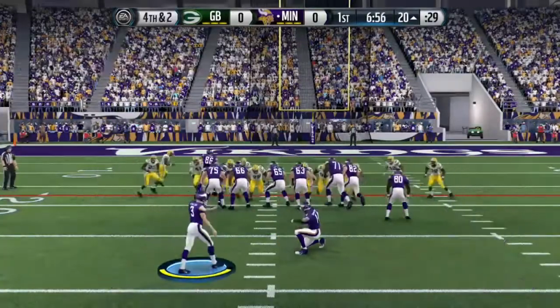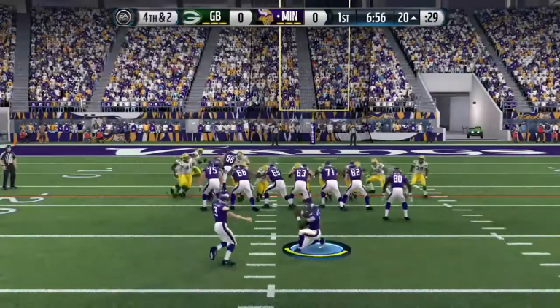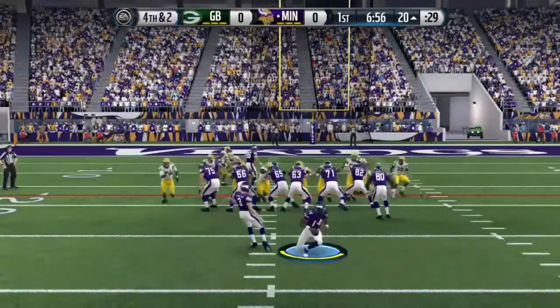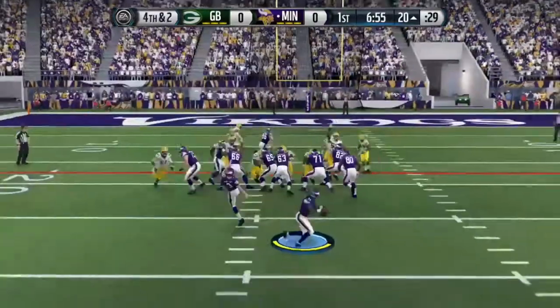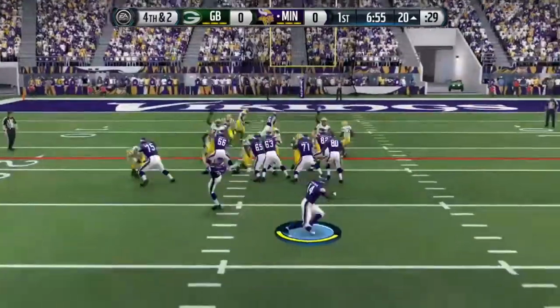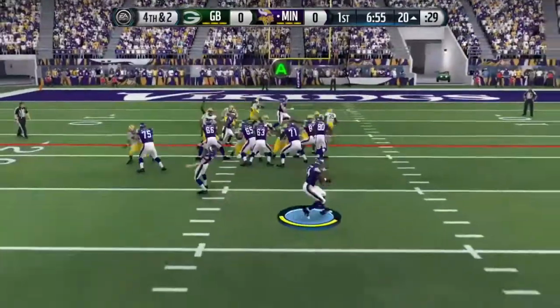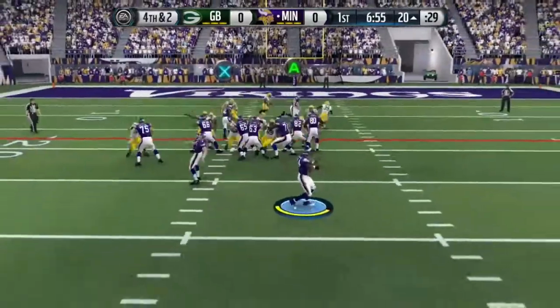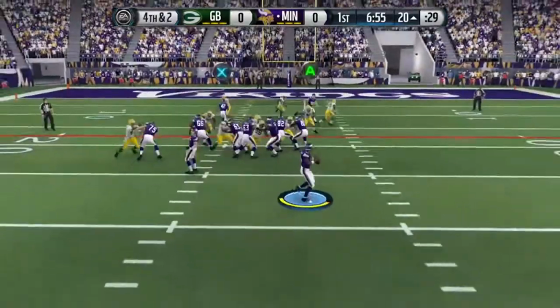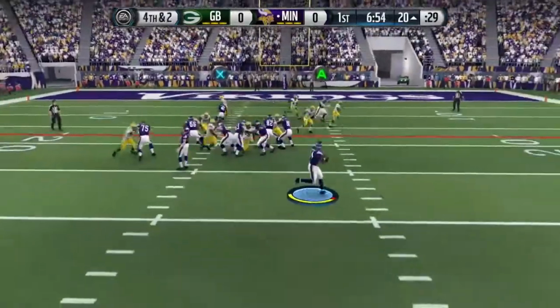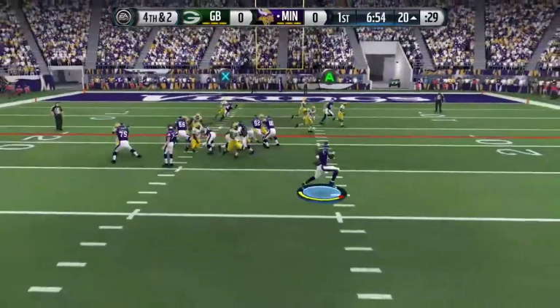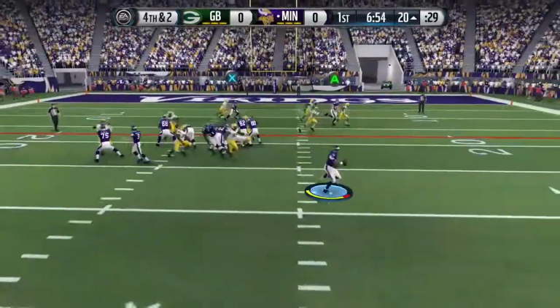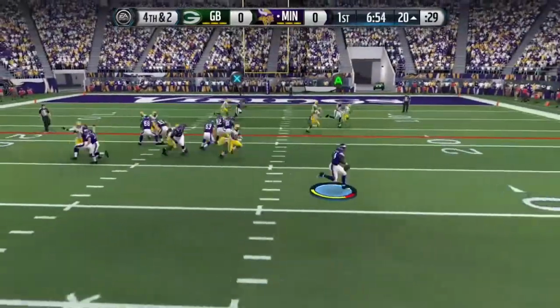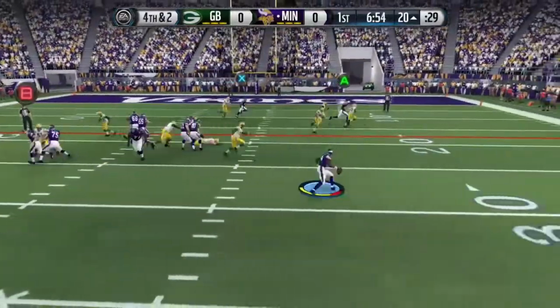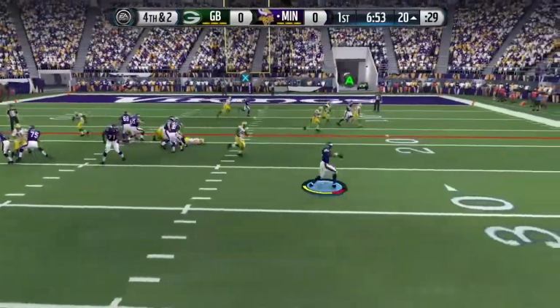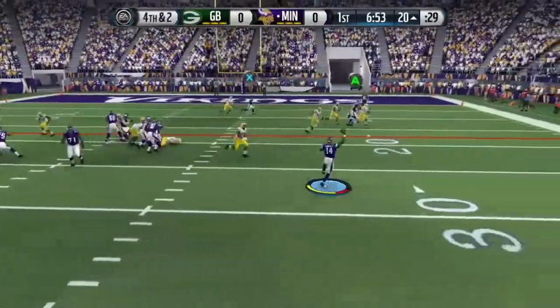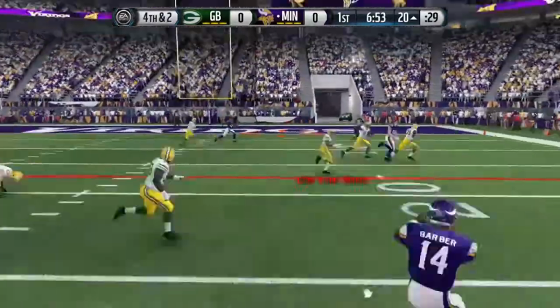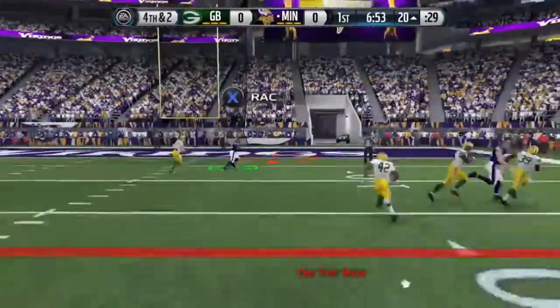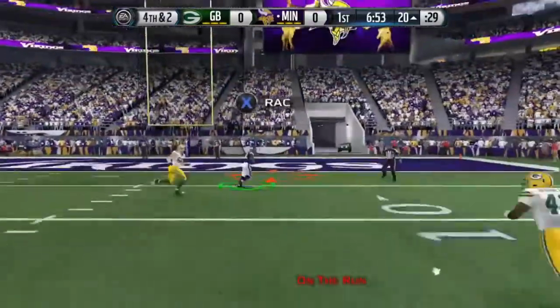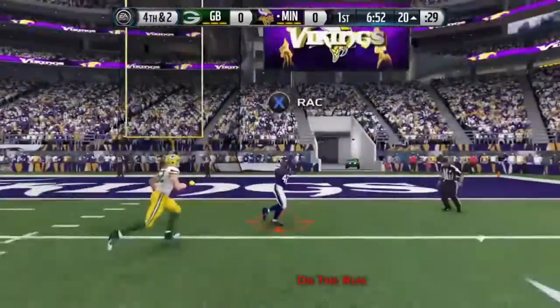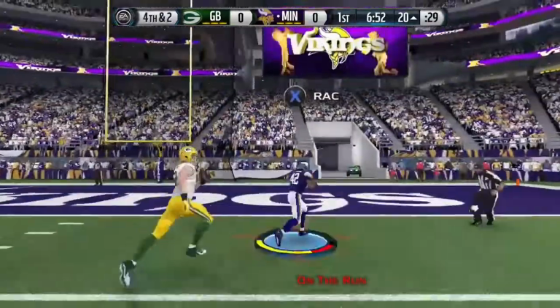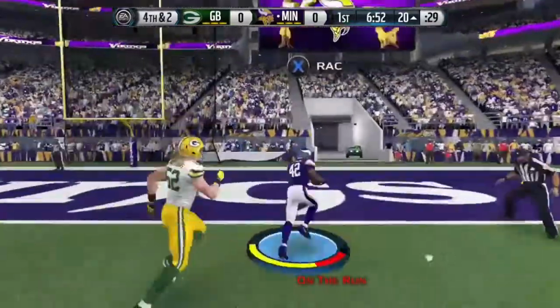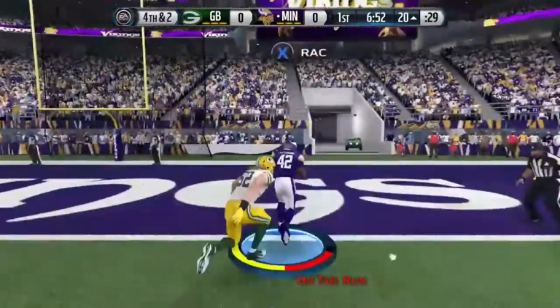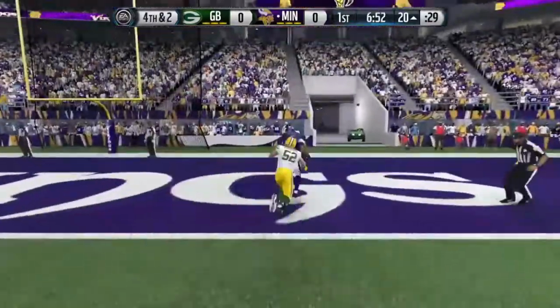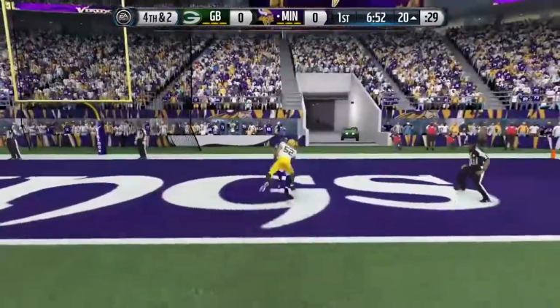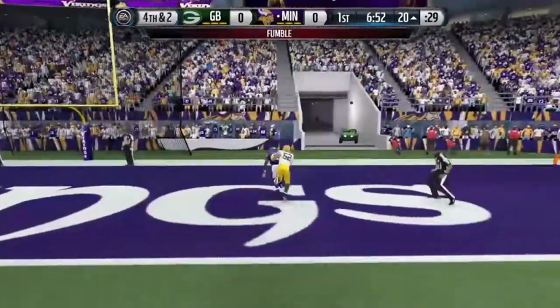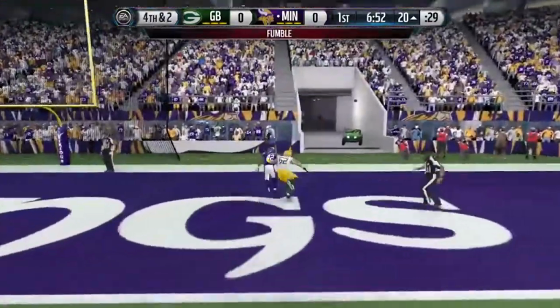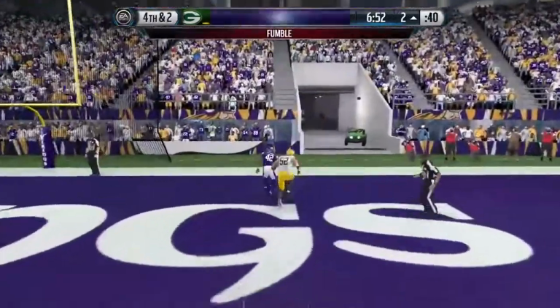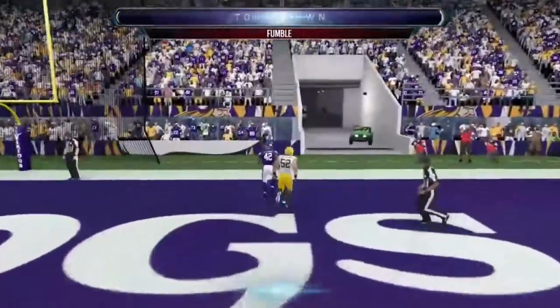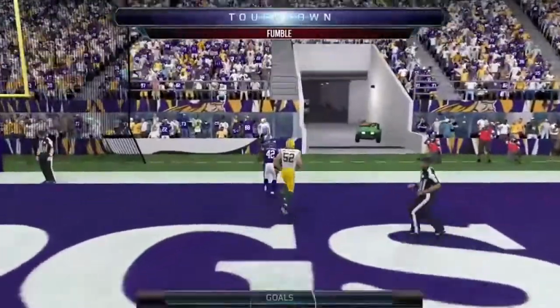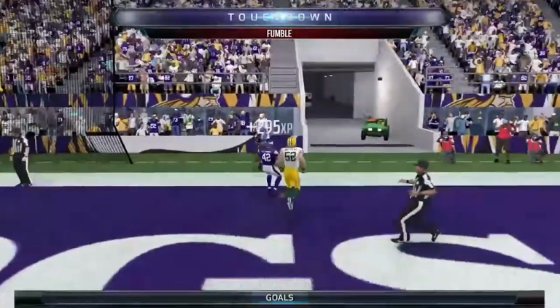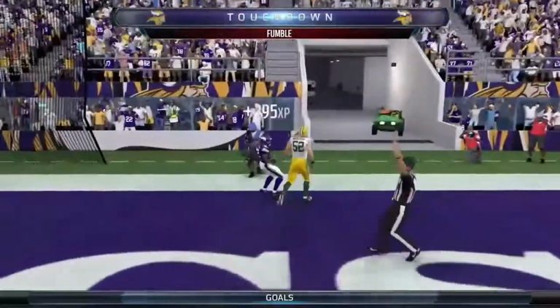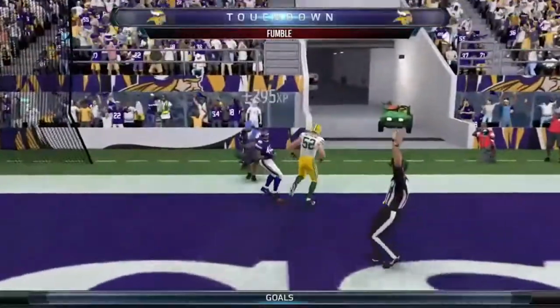No, it's not. It's a fake. Gets Vikings in the end zone.